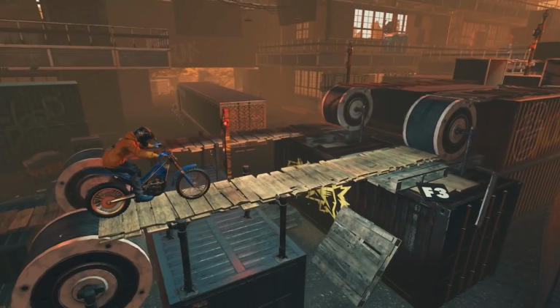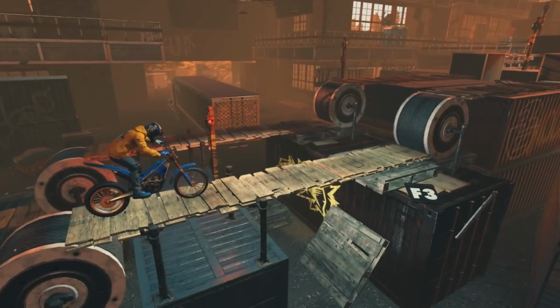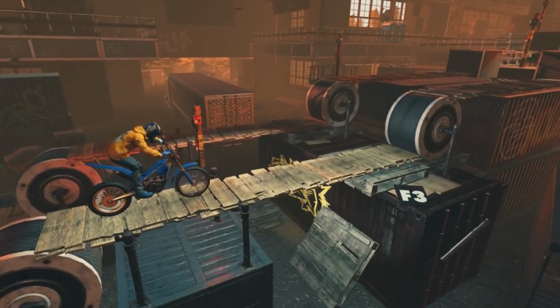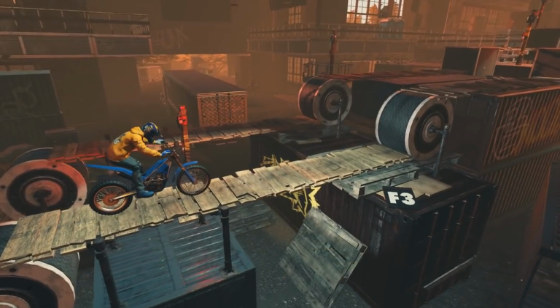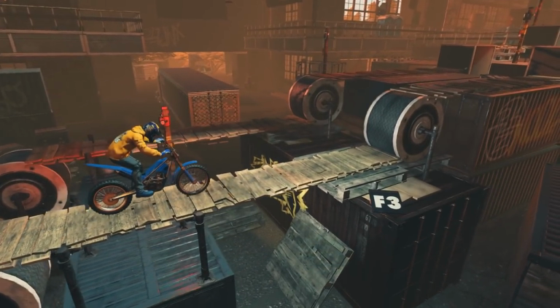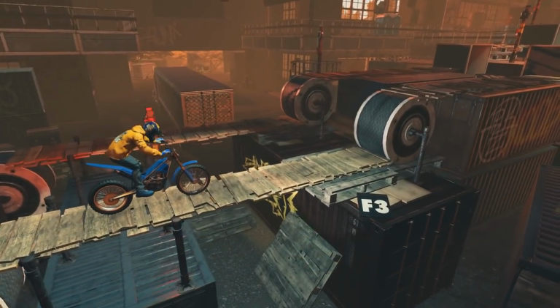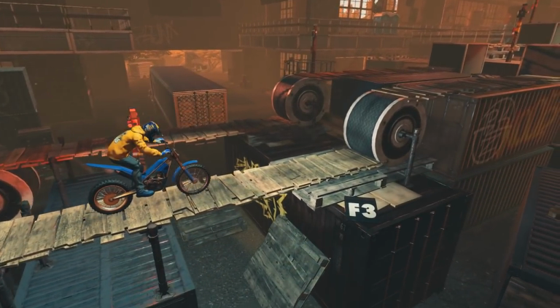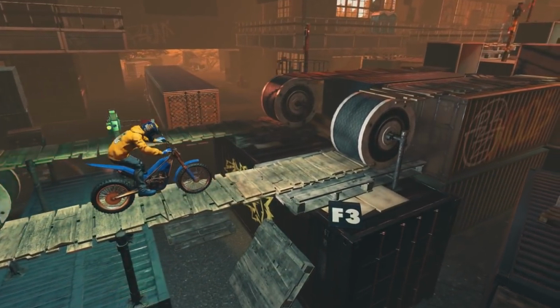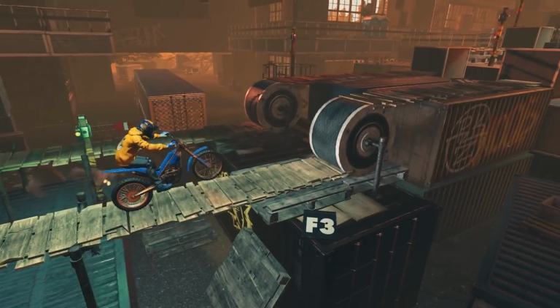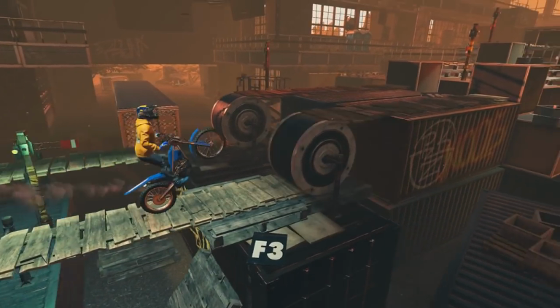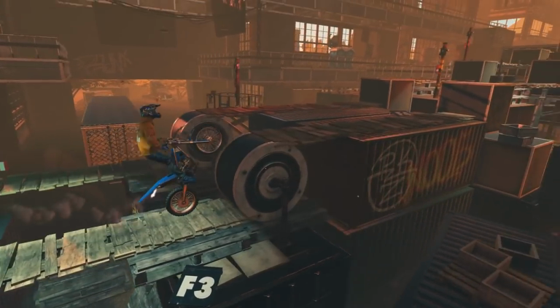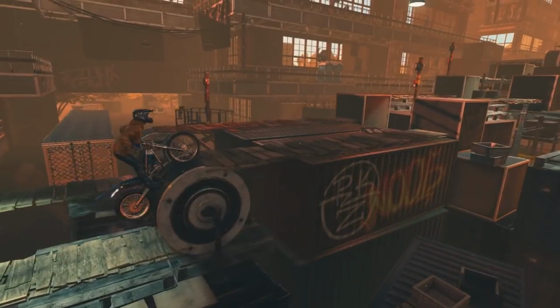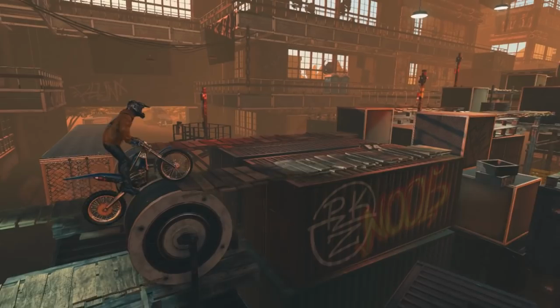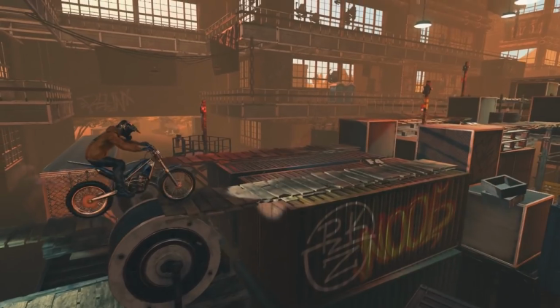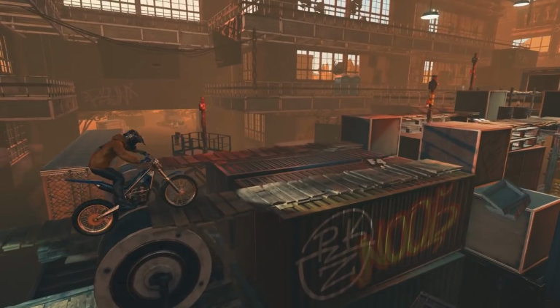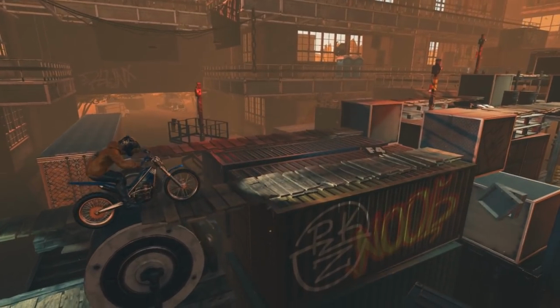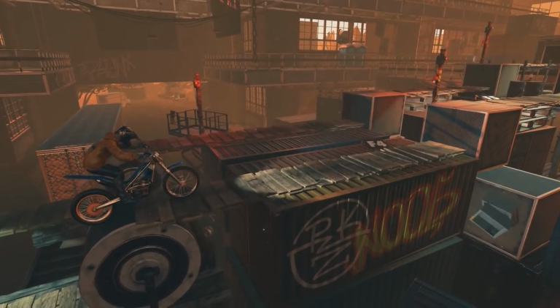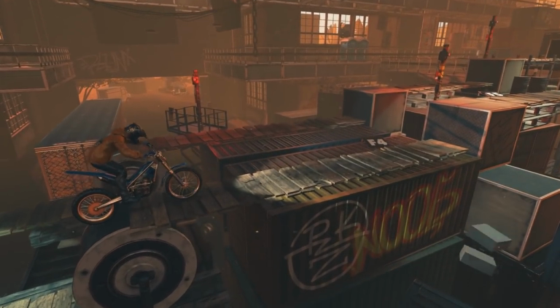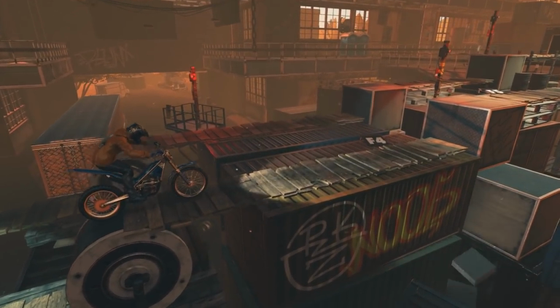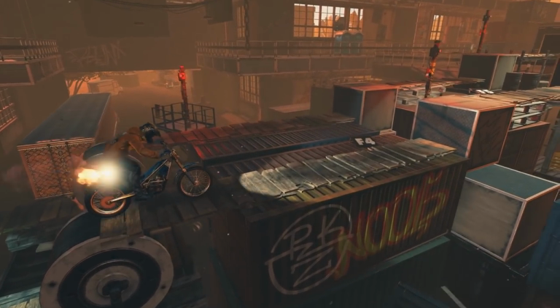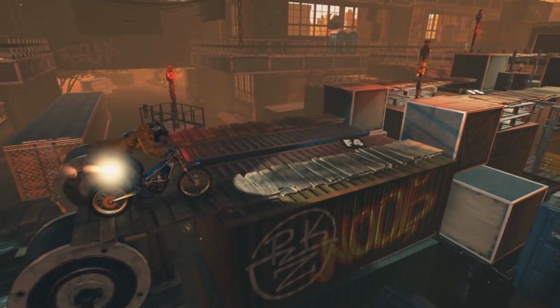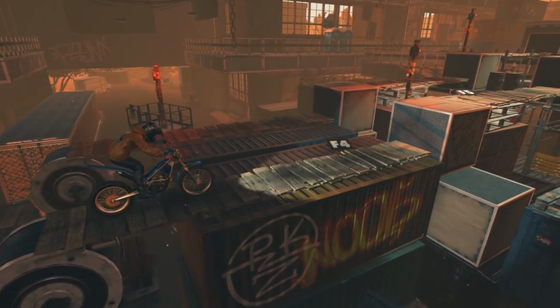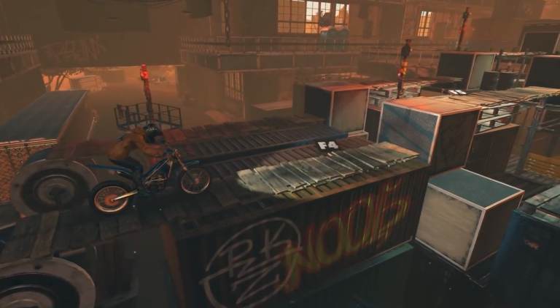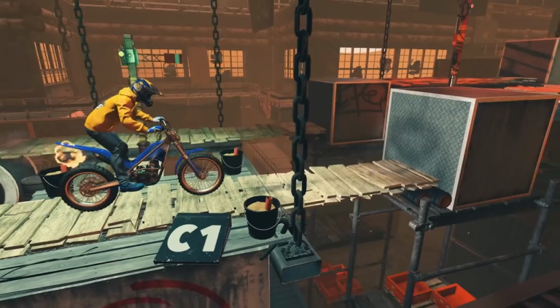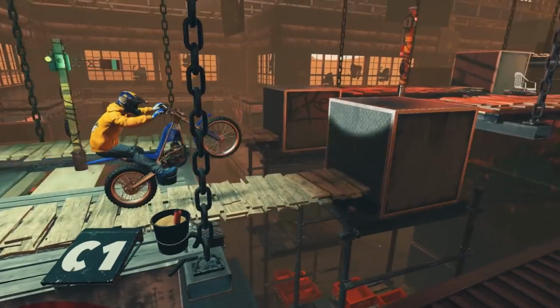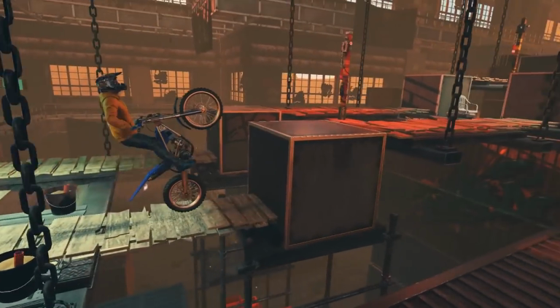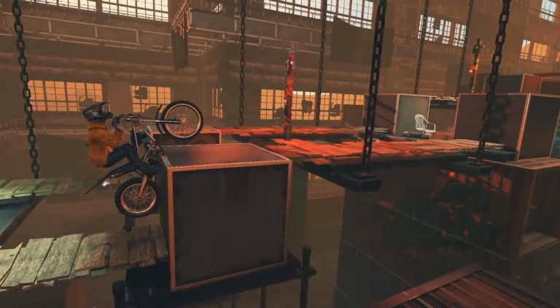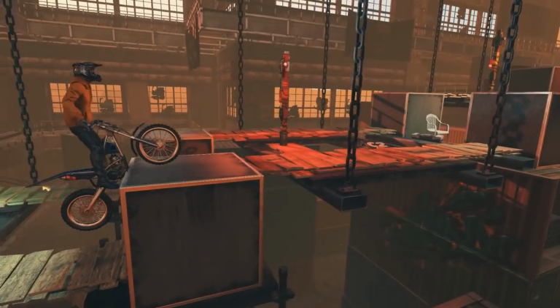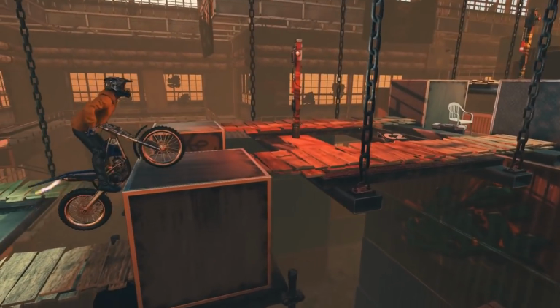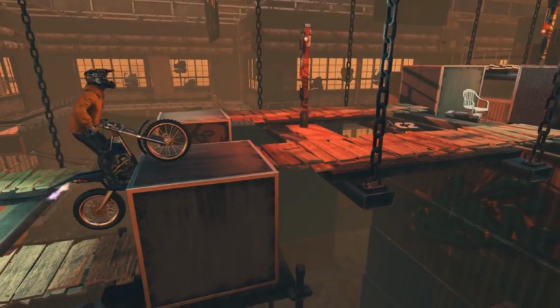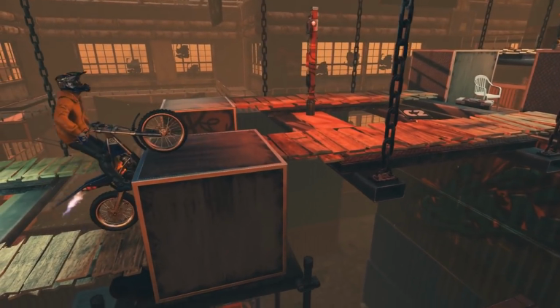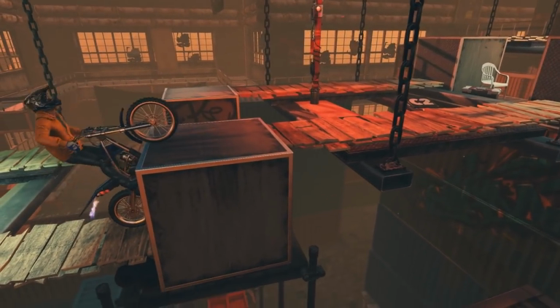When the obstacles are round, performing a bunny hop and leaning forward is often enough for the smaller jumps, but that doesn't work for square objects.